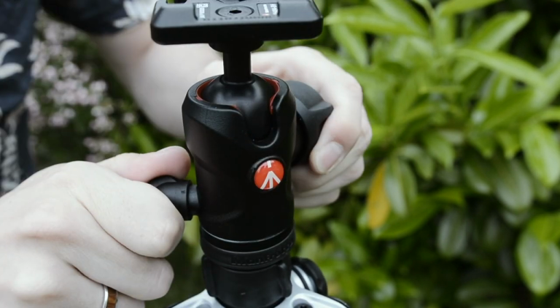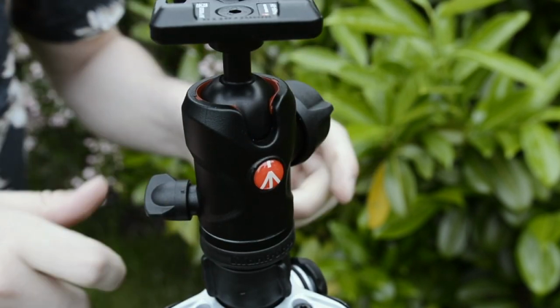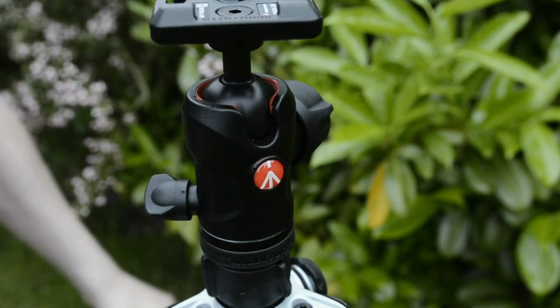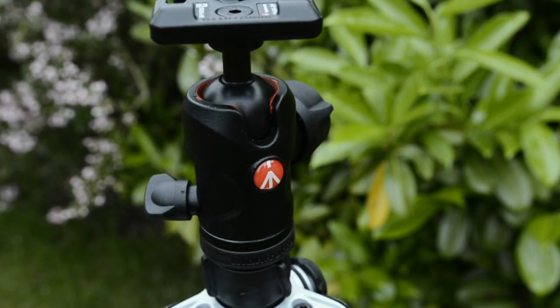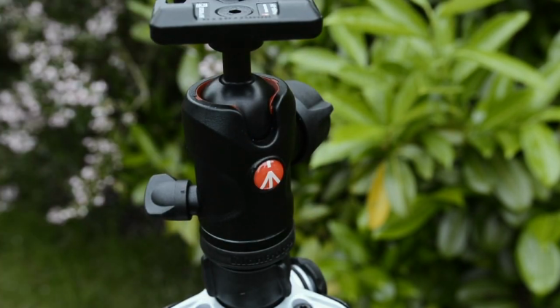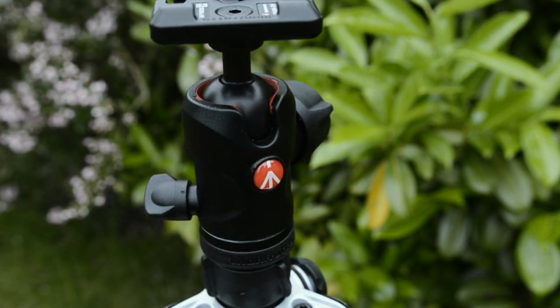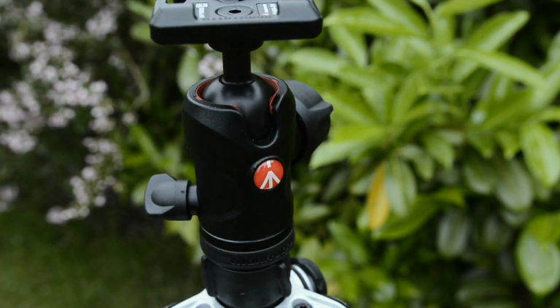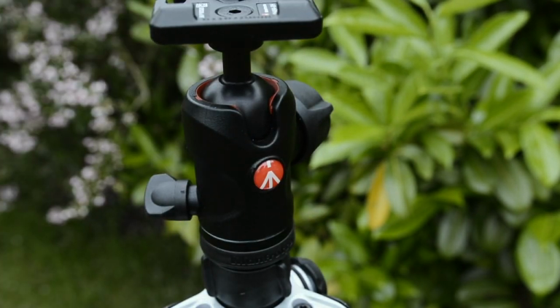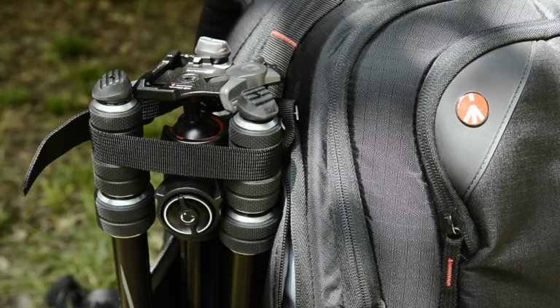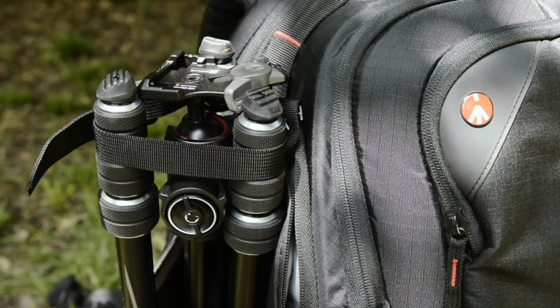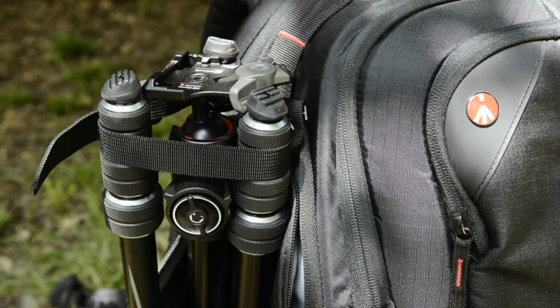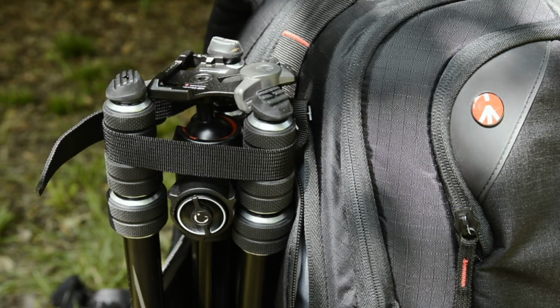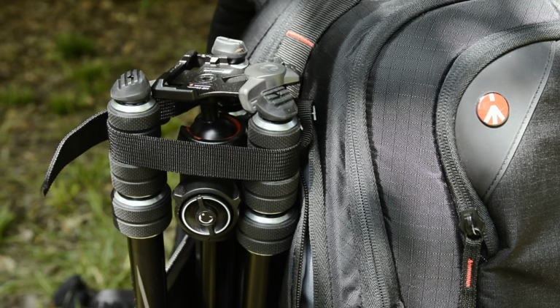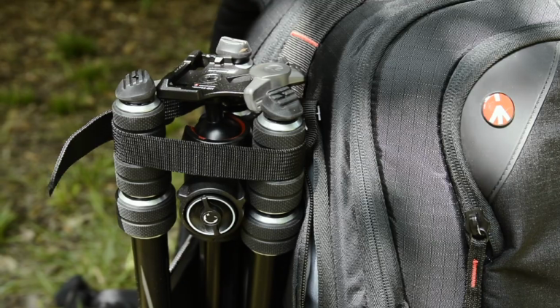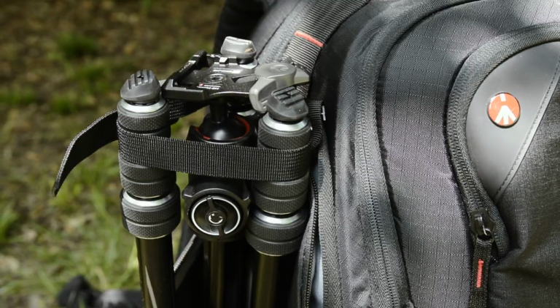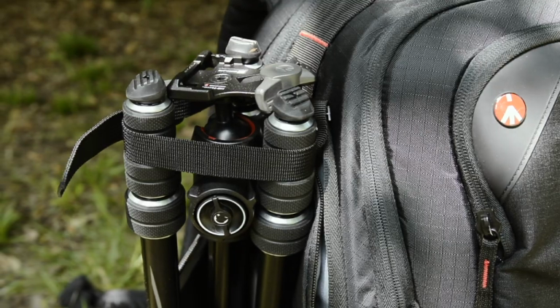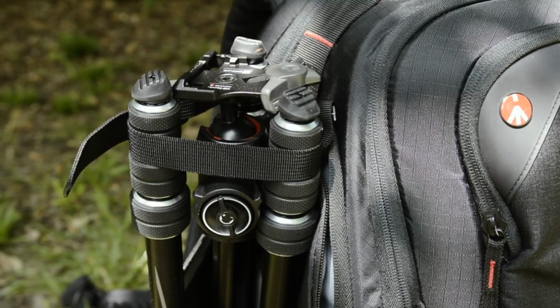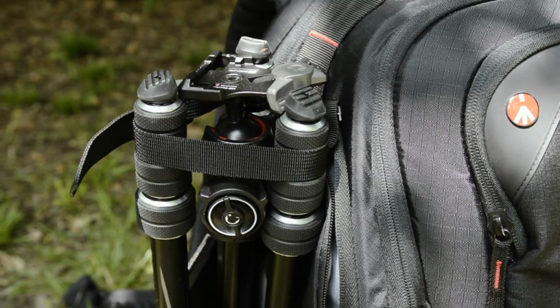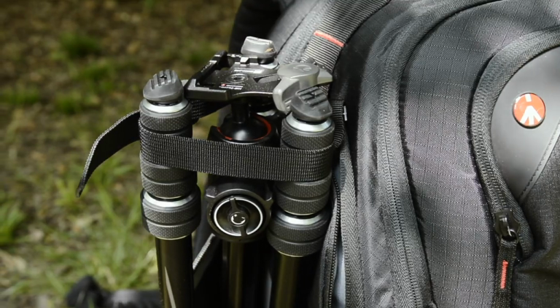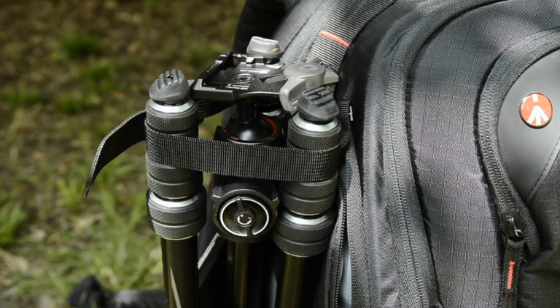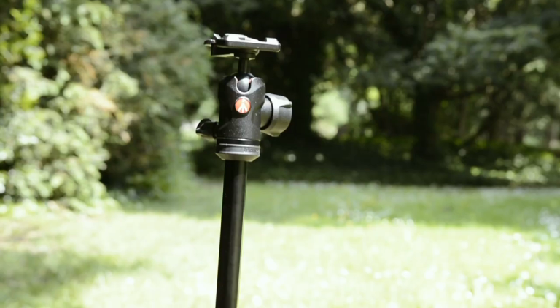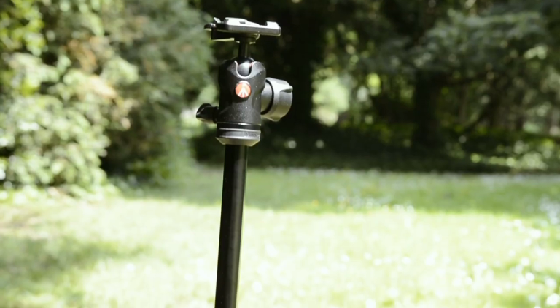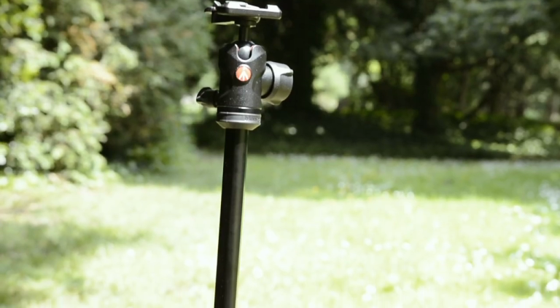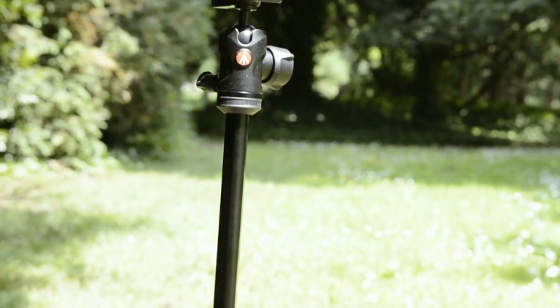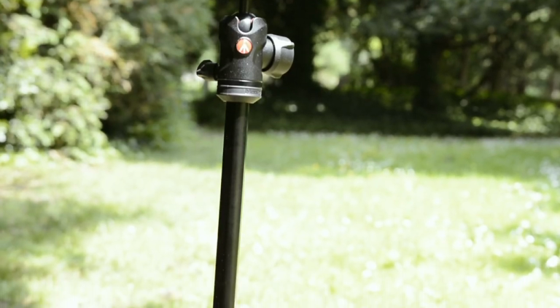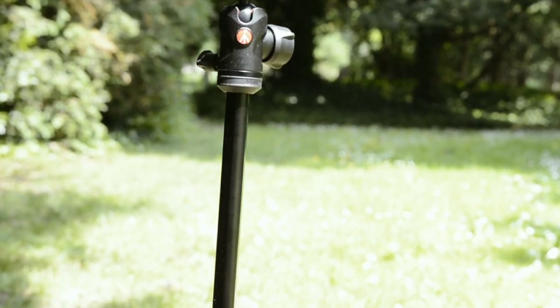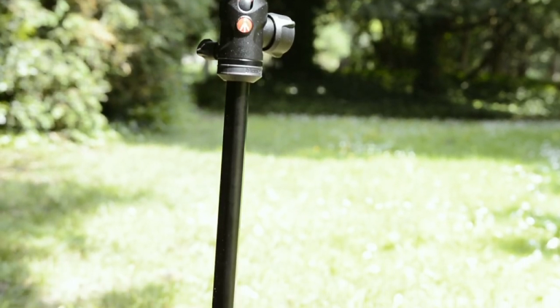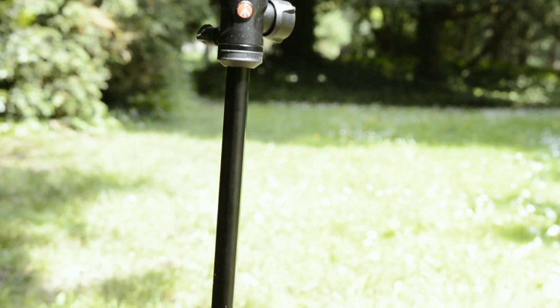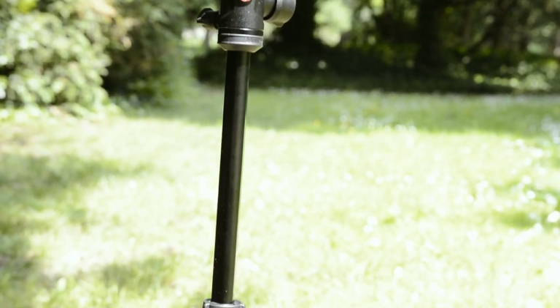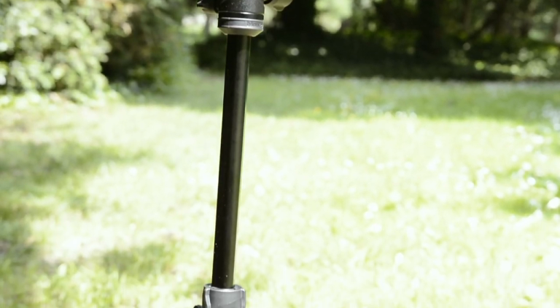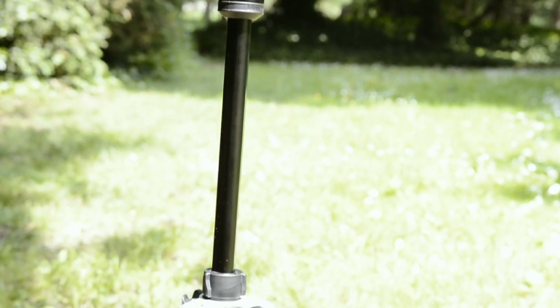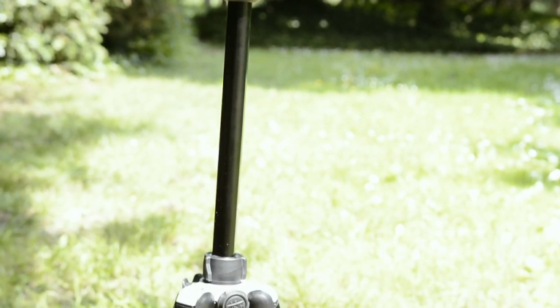So that's our review on the Manfrotto B3 Advanced. If you have any questions, leave them down in the comments below, and as always my name's Luke, this is Photobite, and we'll see you next time.